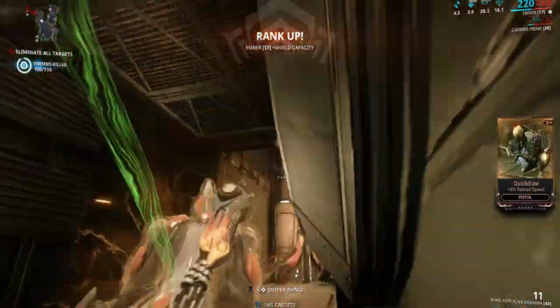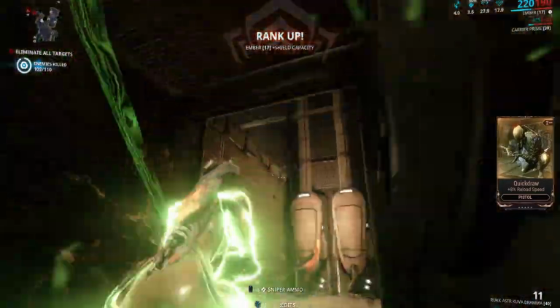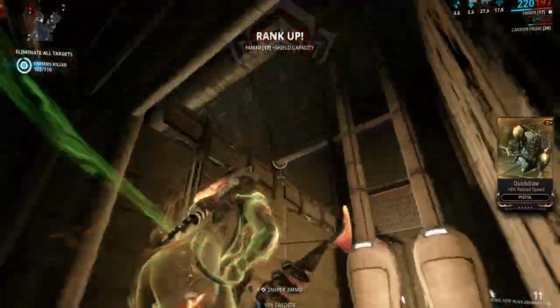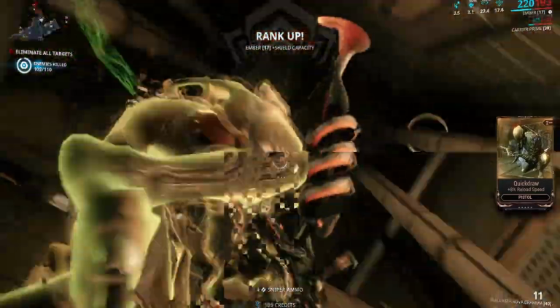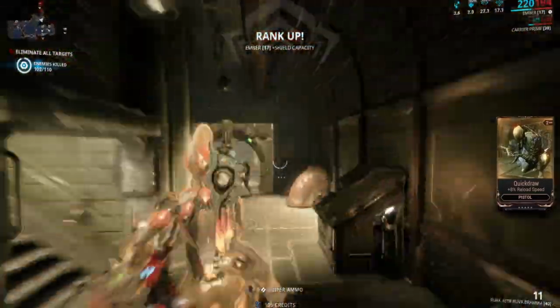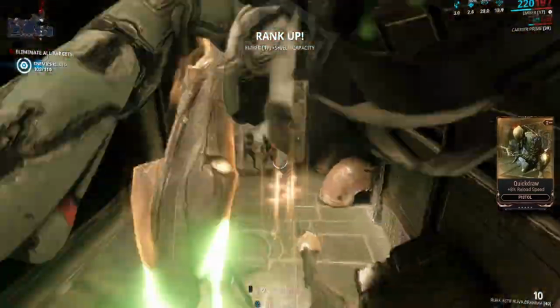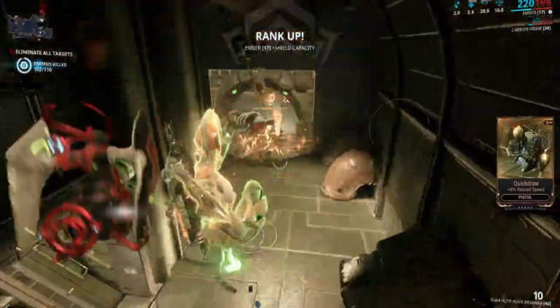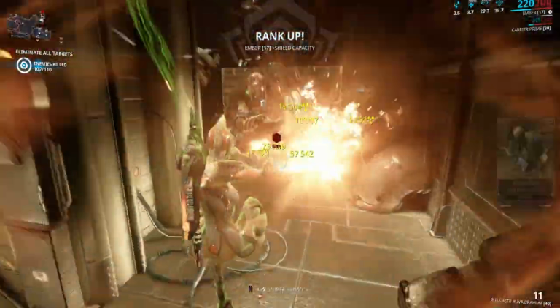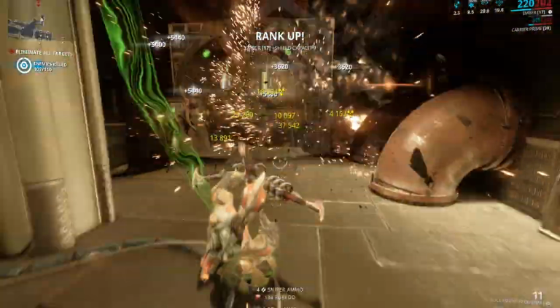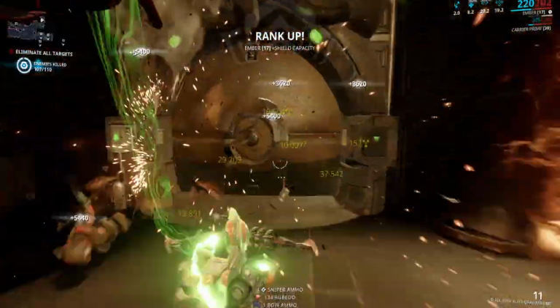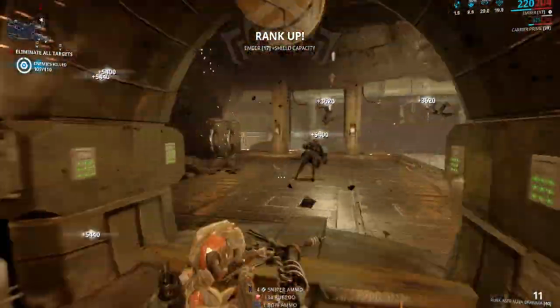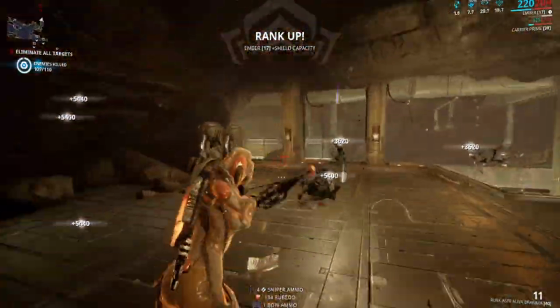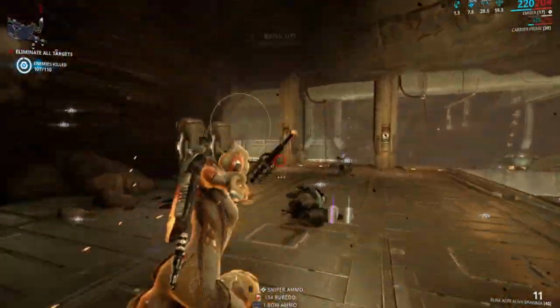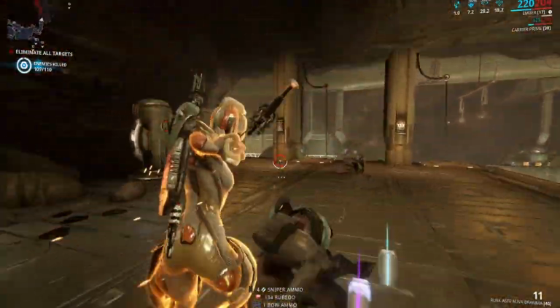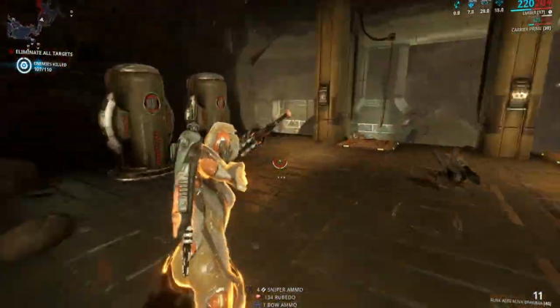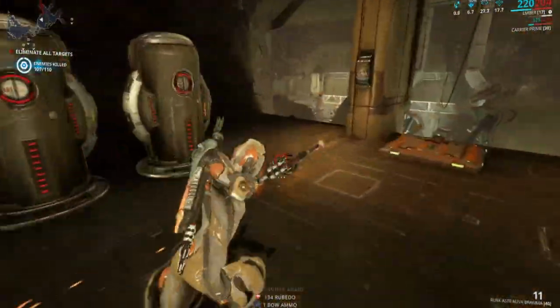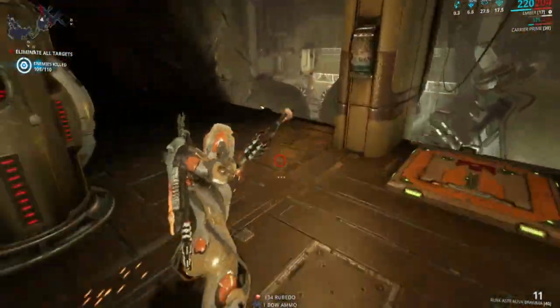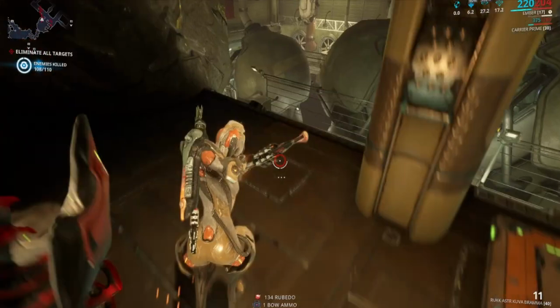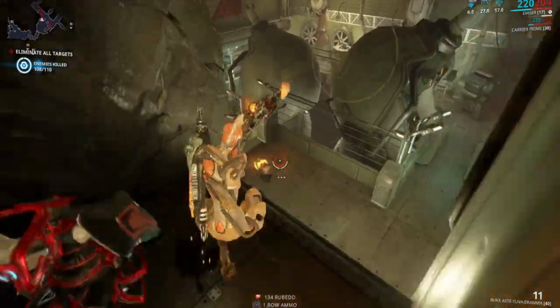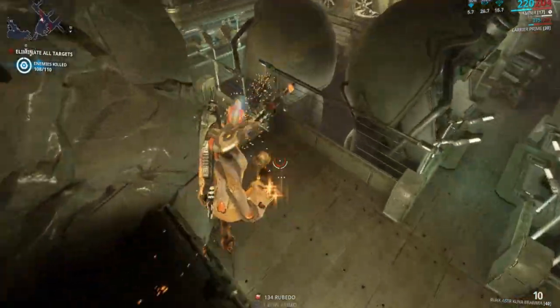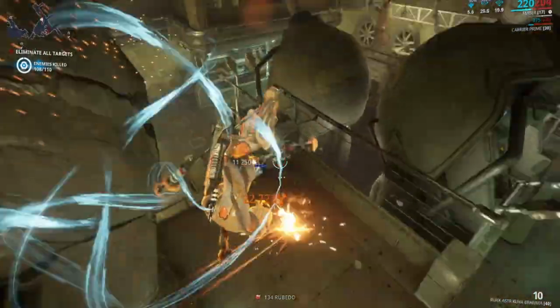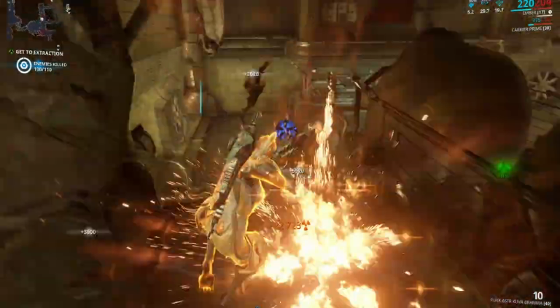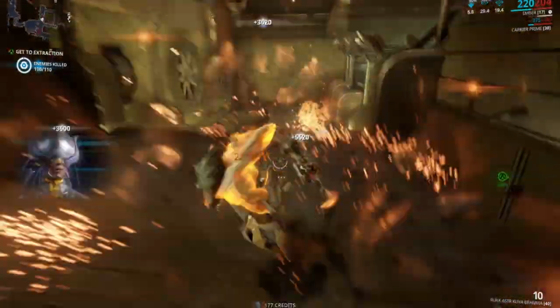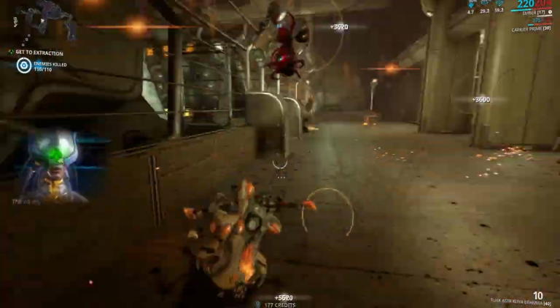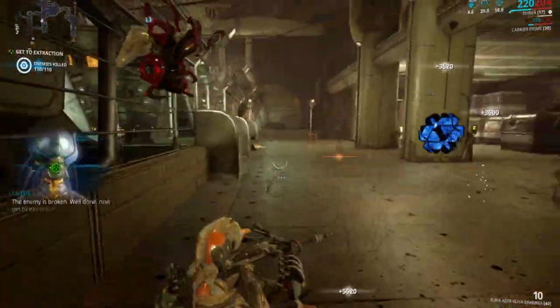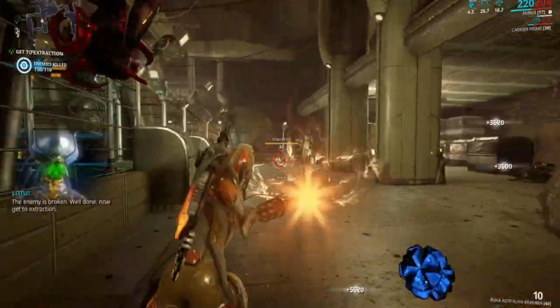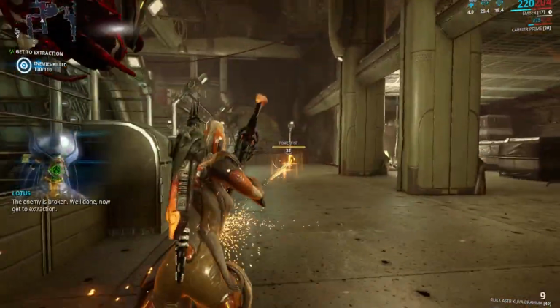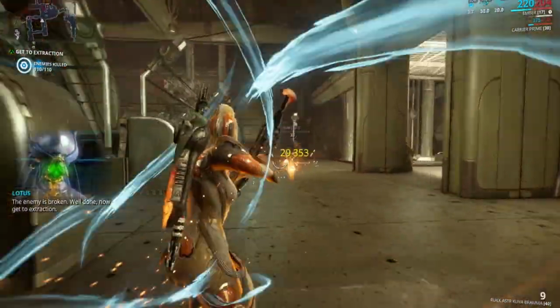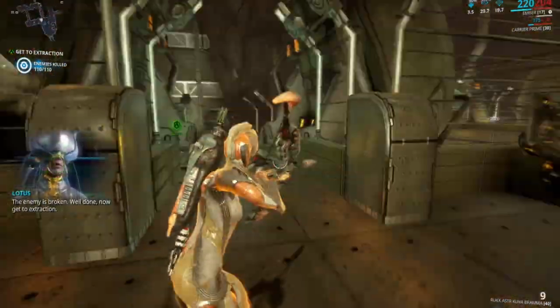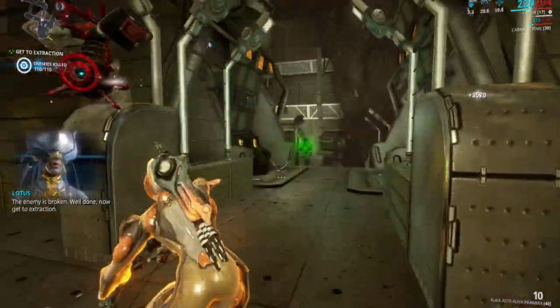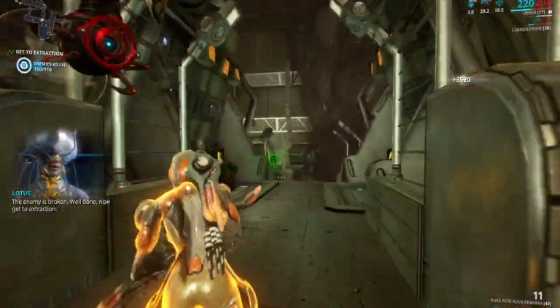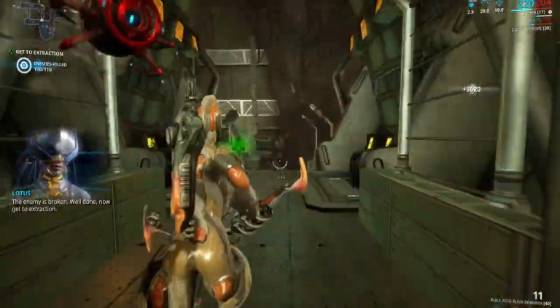Leveling with Sleep Equinox is easier, but this method is the fastest one. You can also use Smeeta Kavat and the Affinity Blessing to make it easier.